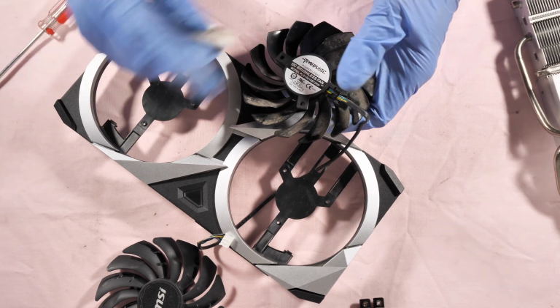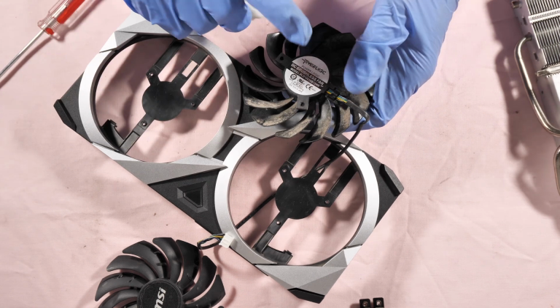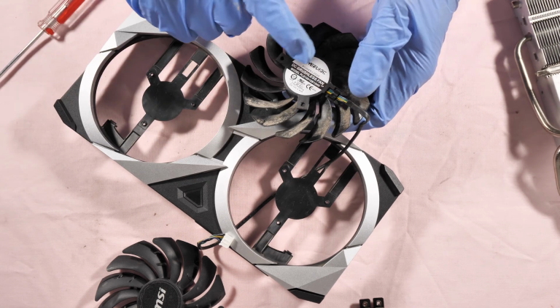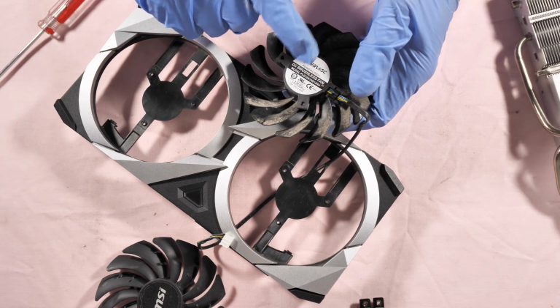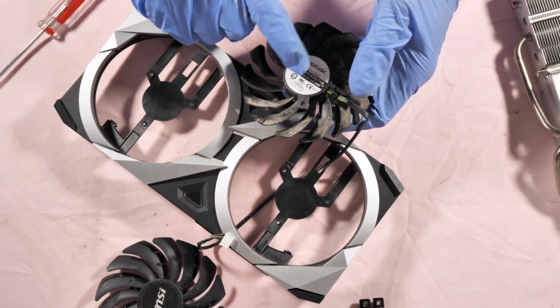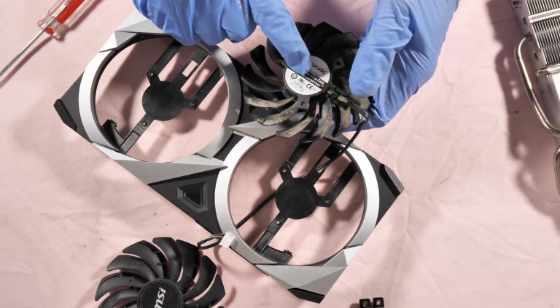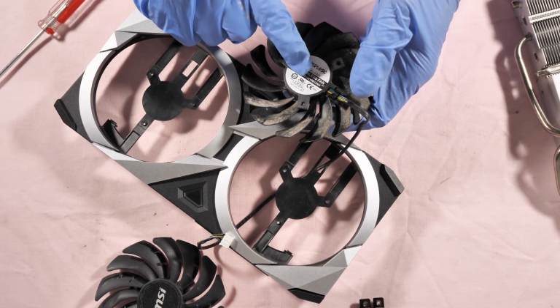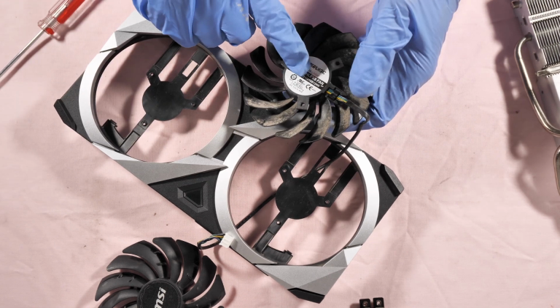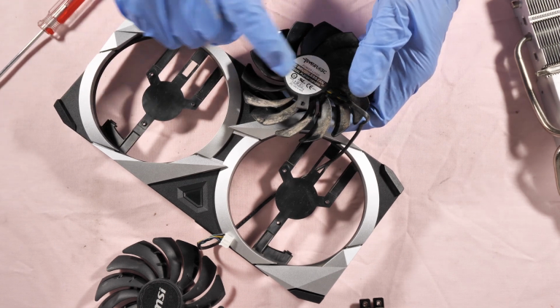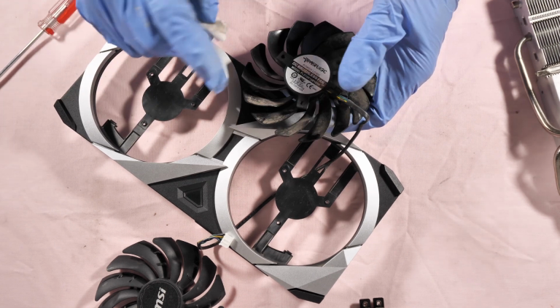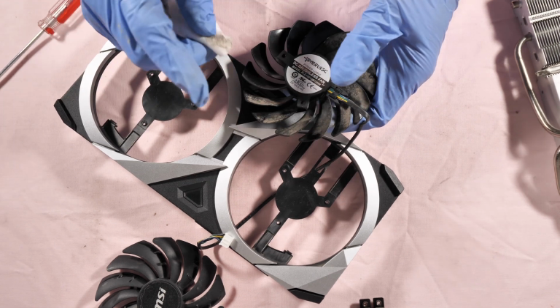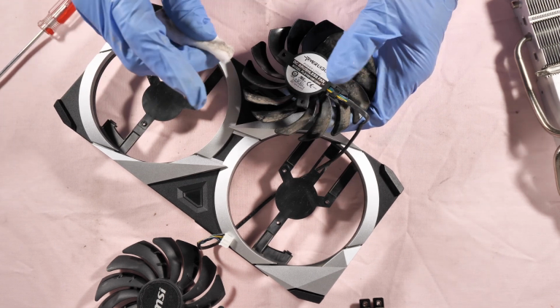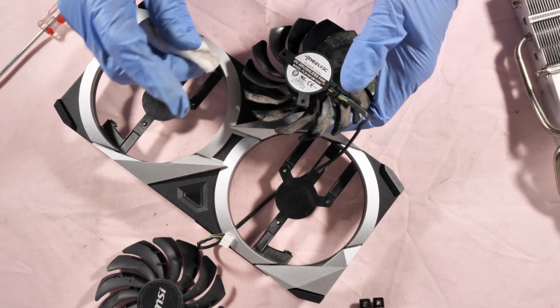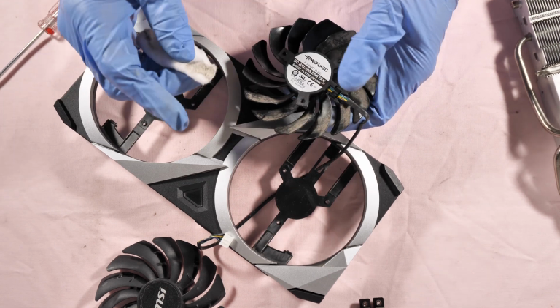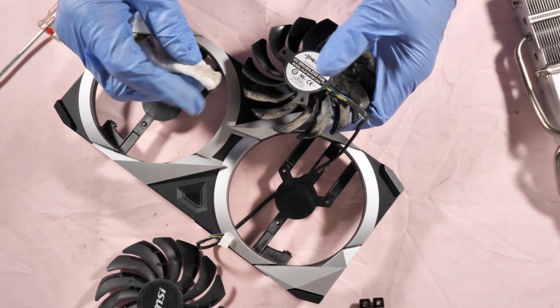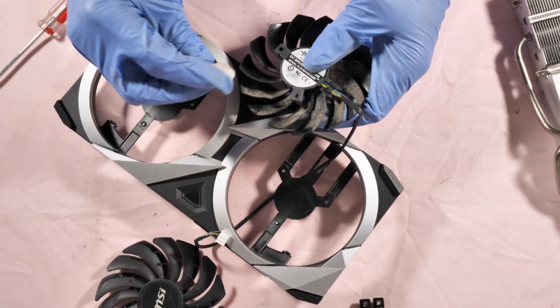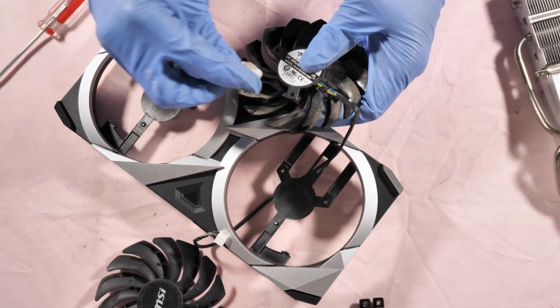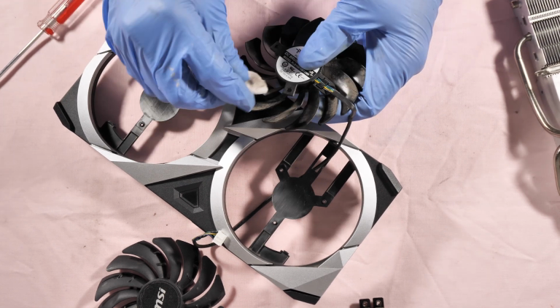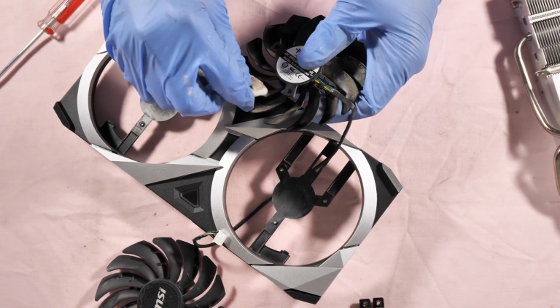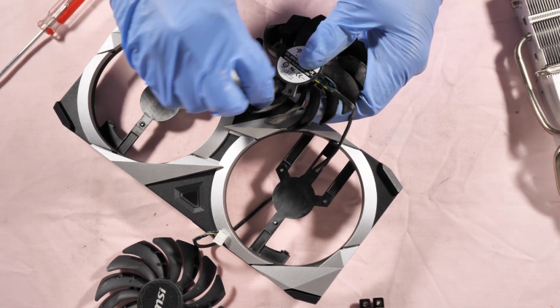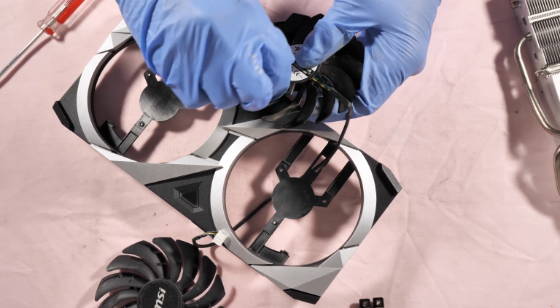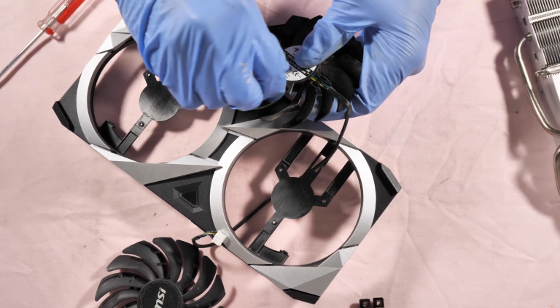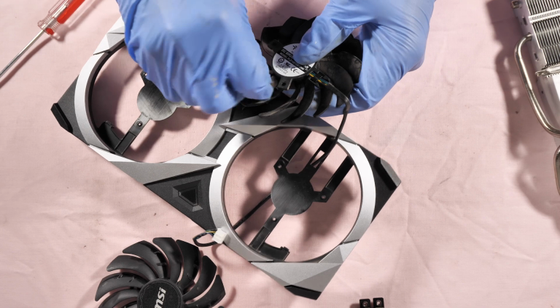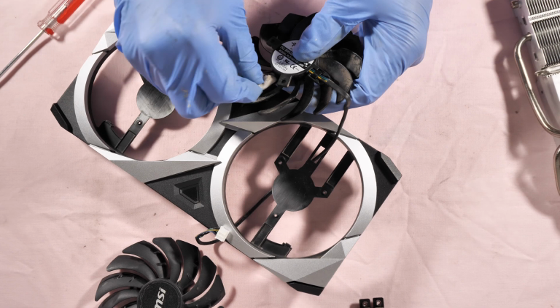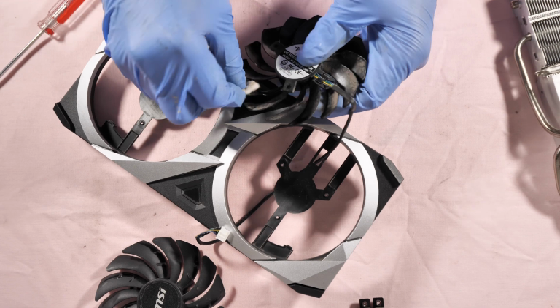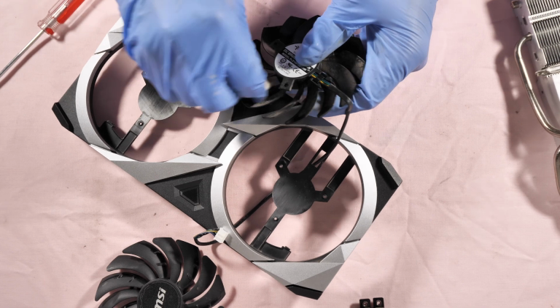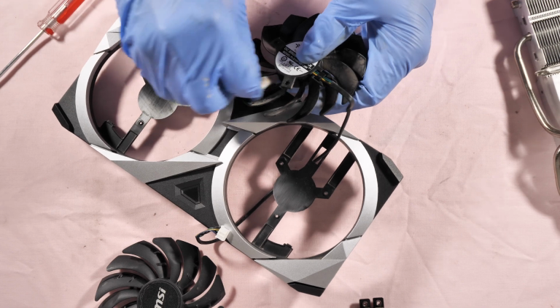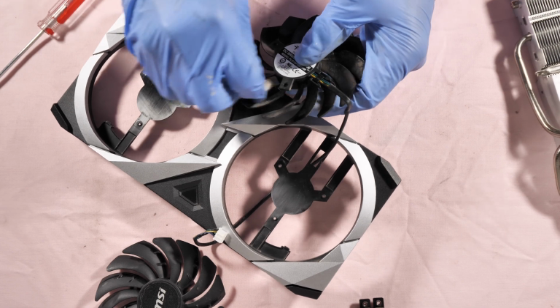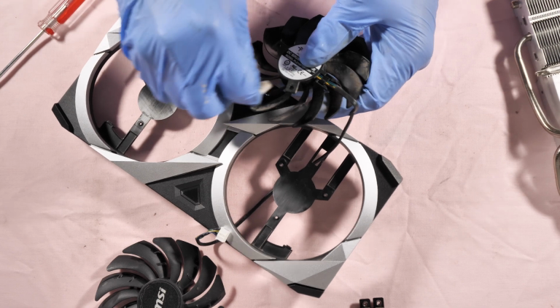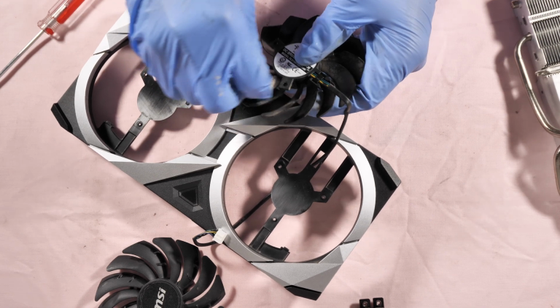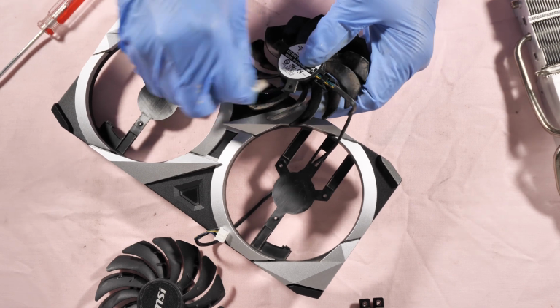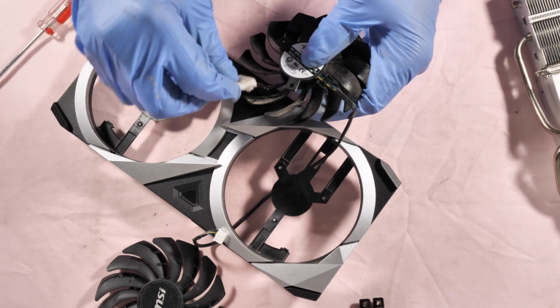To clean the fan you need to be patient — you have to do it one by one, blade by blade.